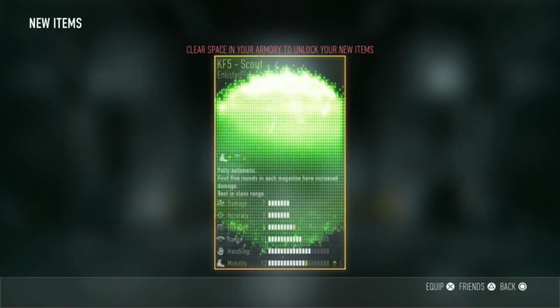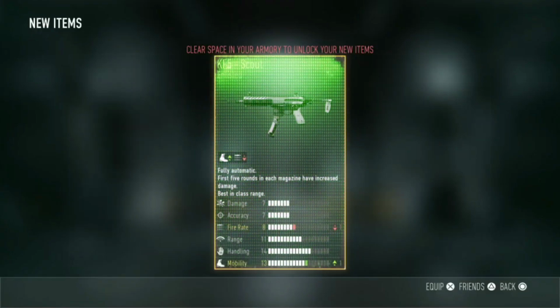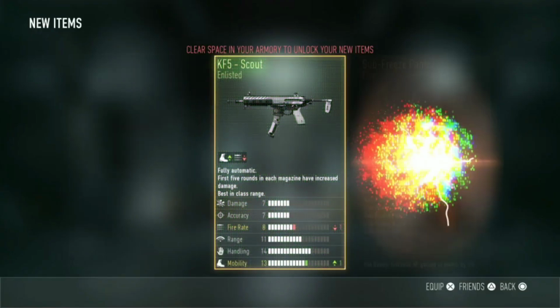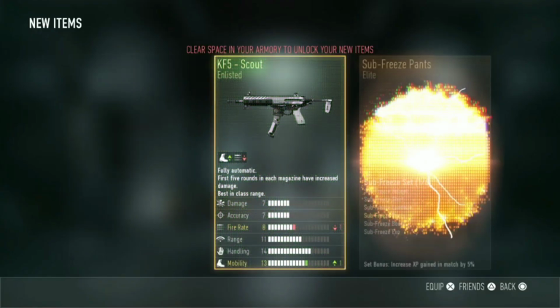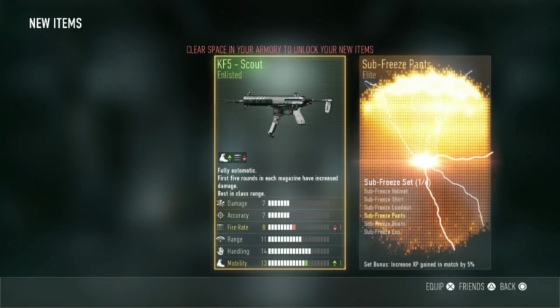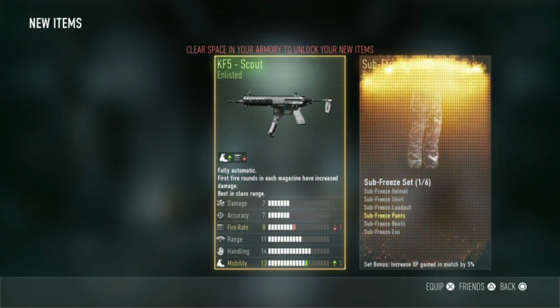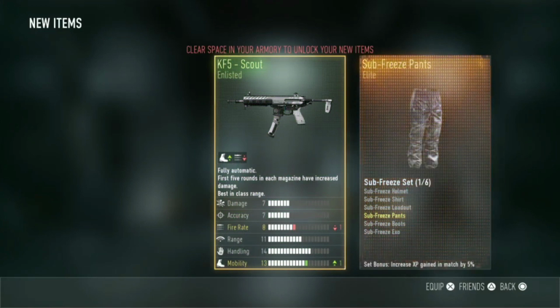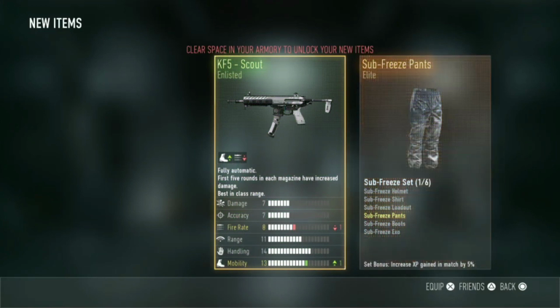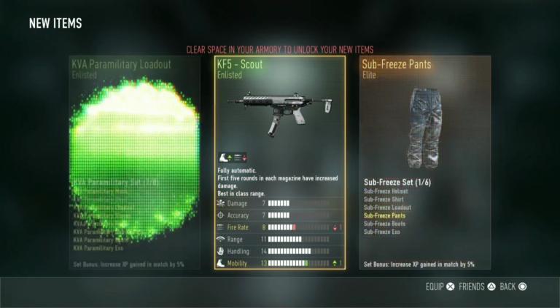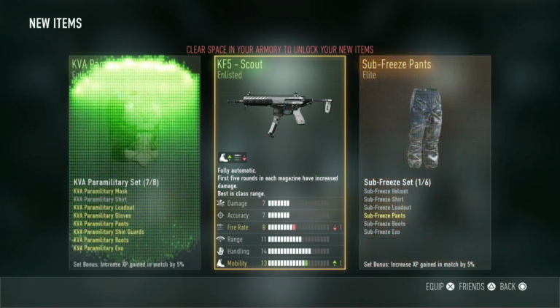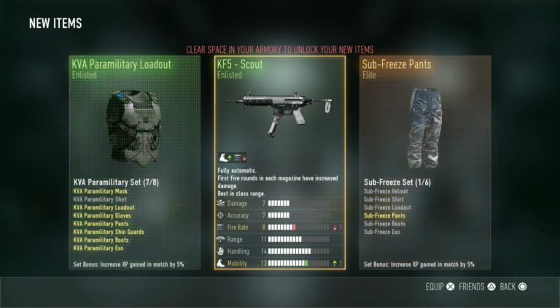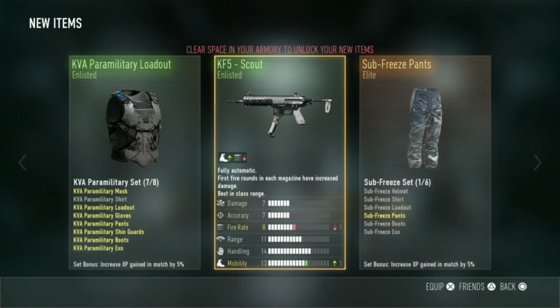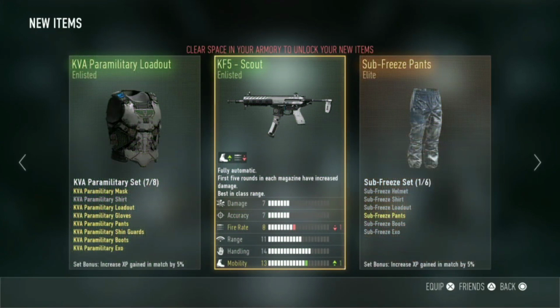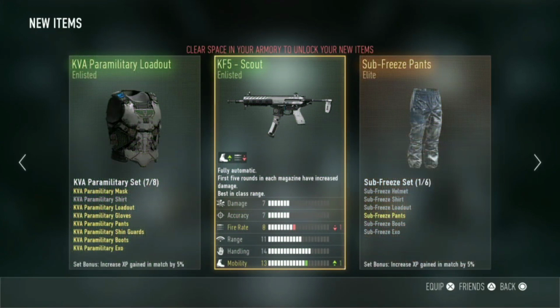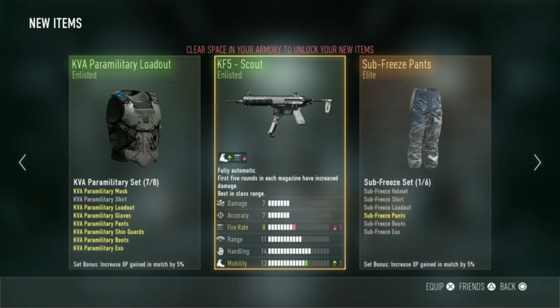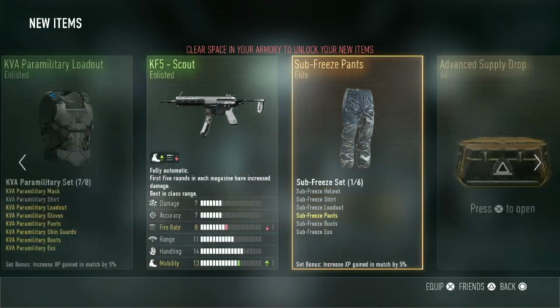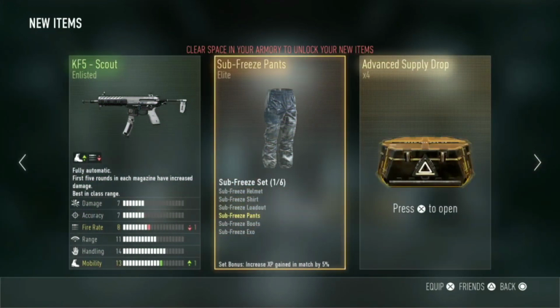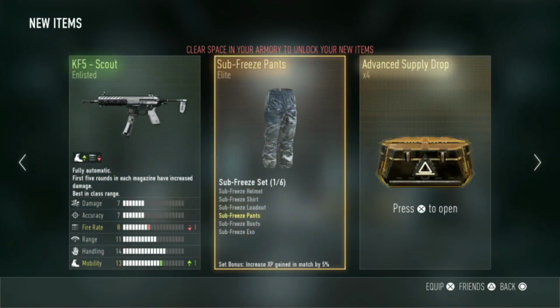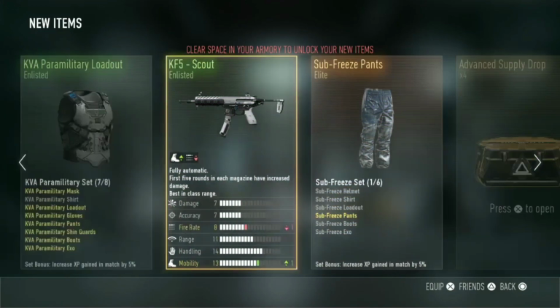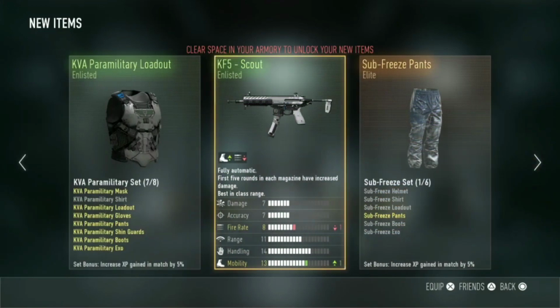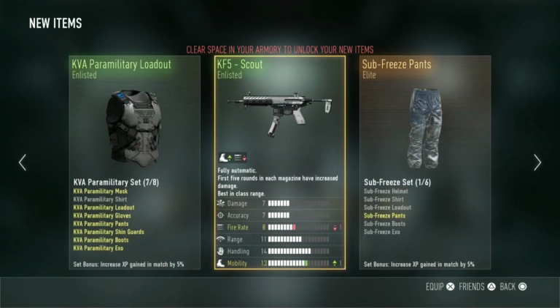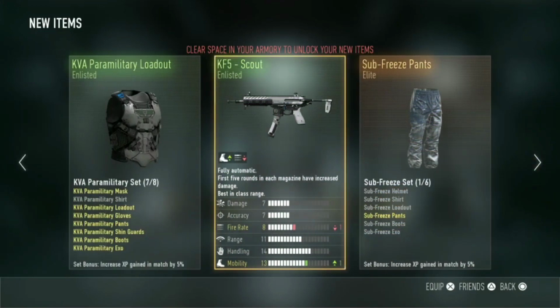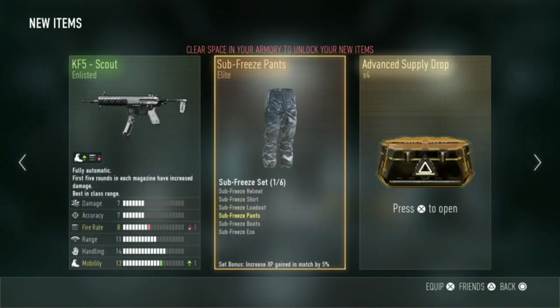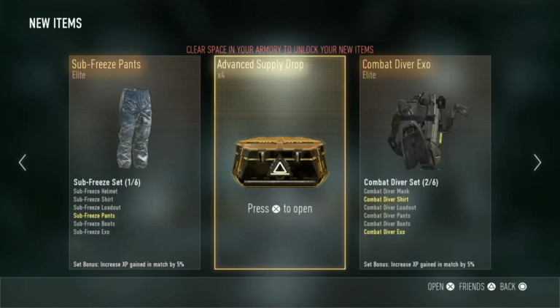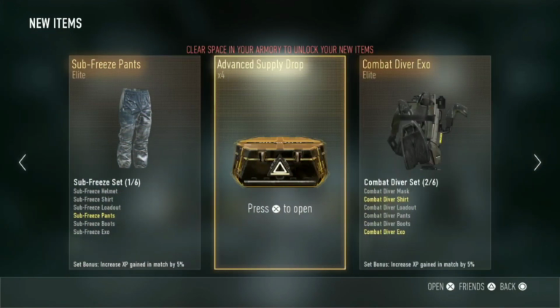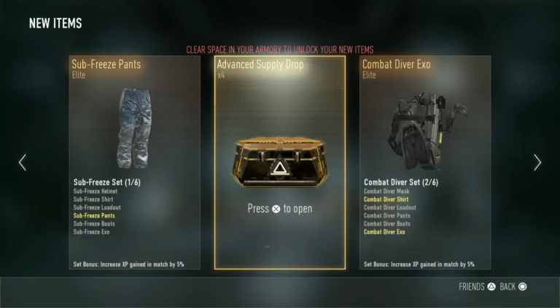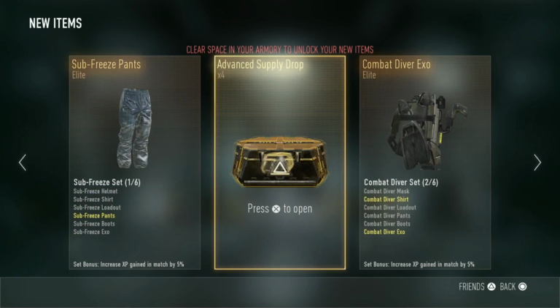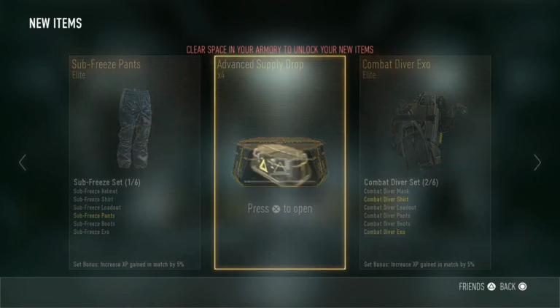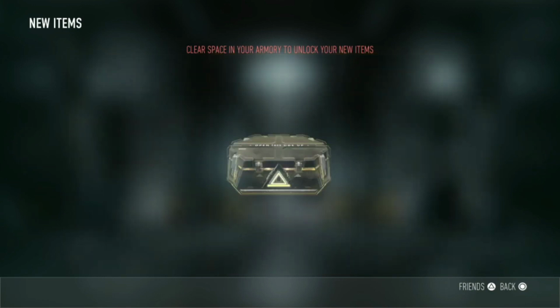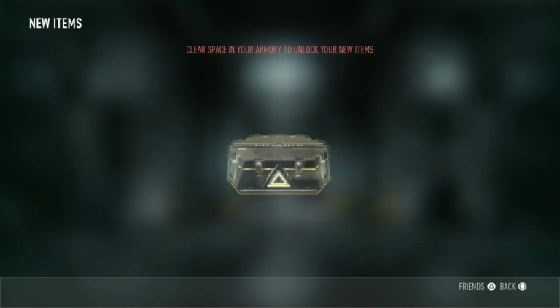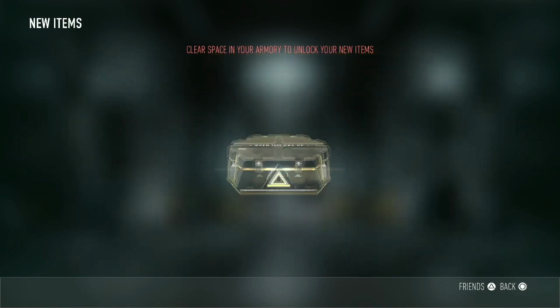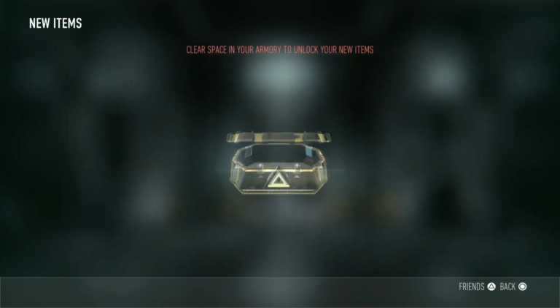Let's see what we get here. Sub Freeze Pants and then KF5 Scout. Alright, 4 more to go here.